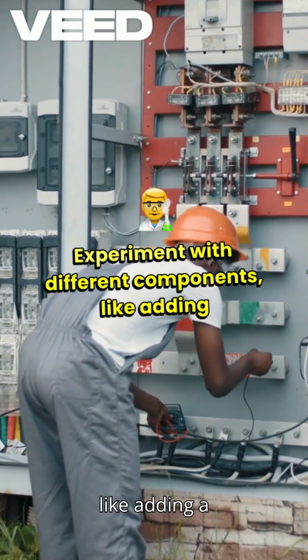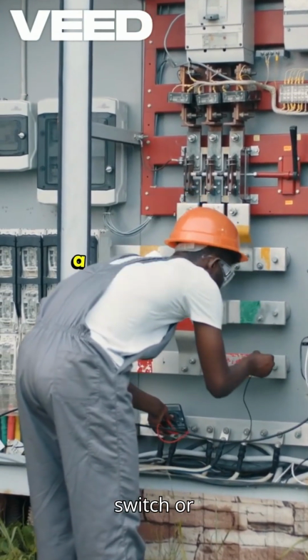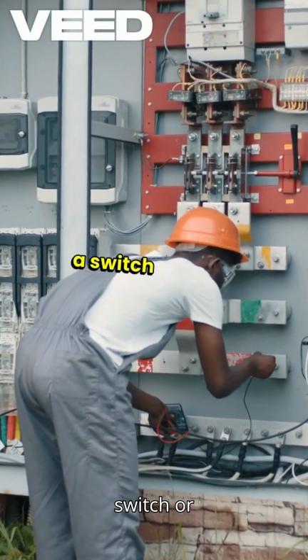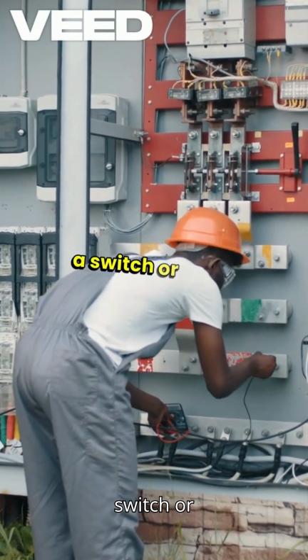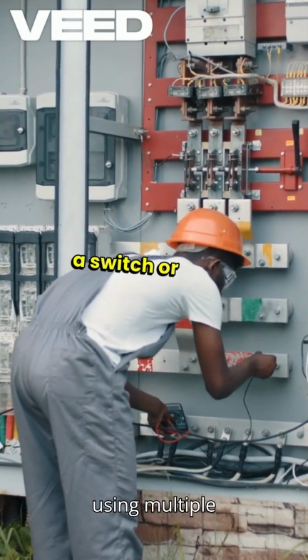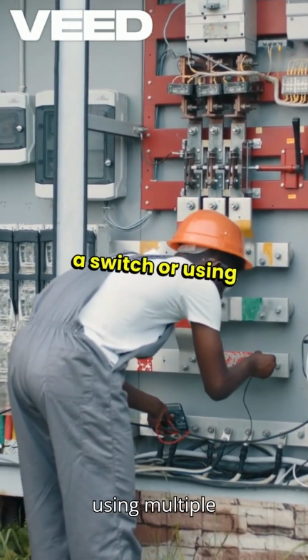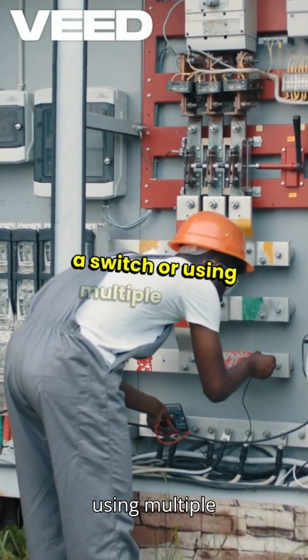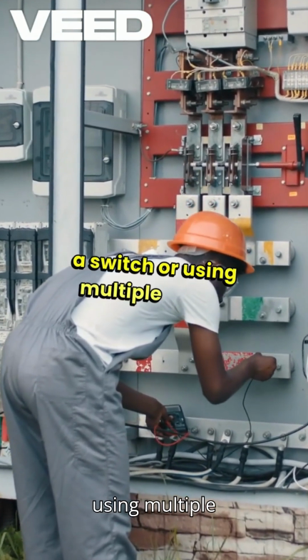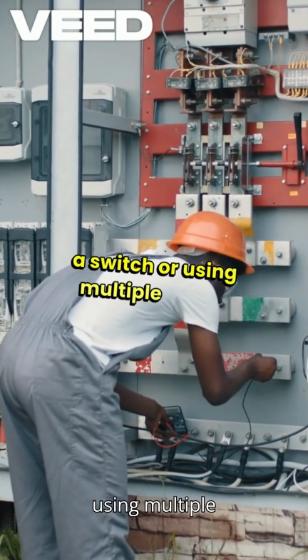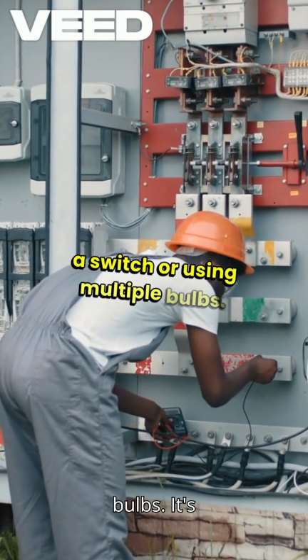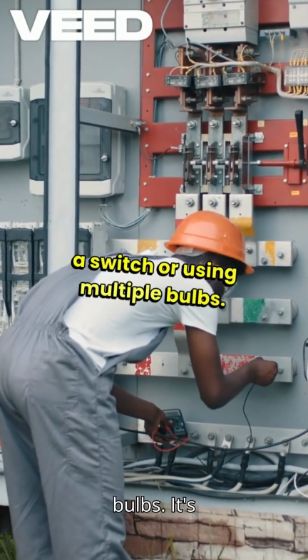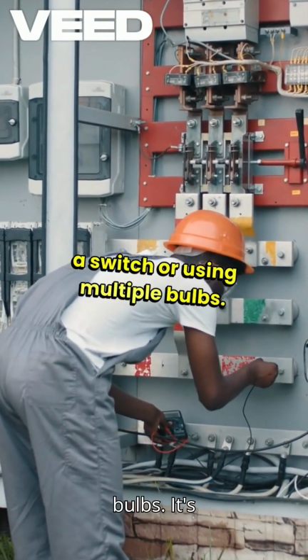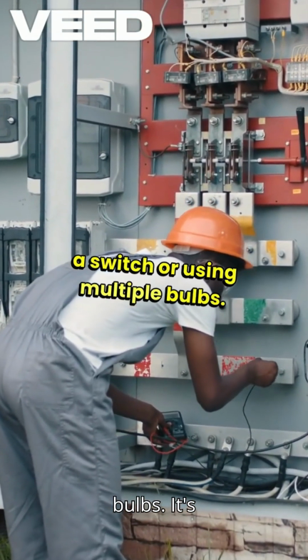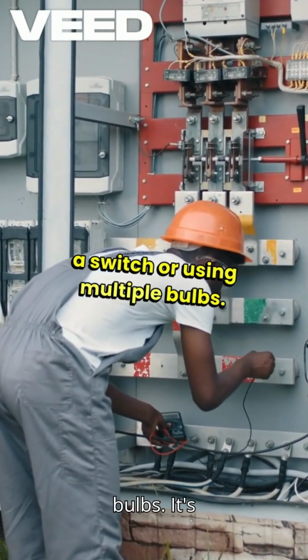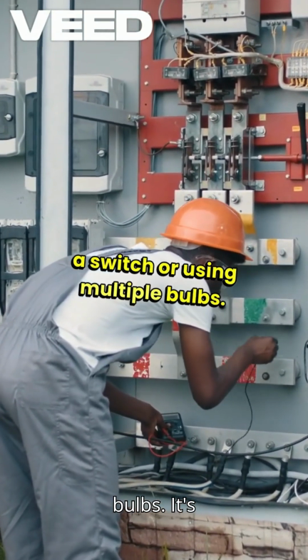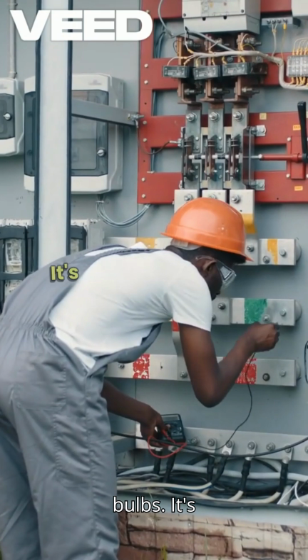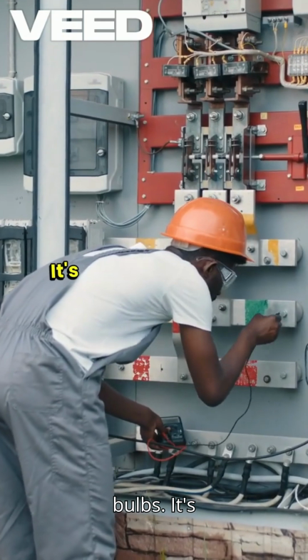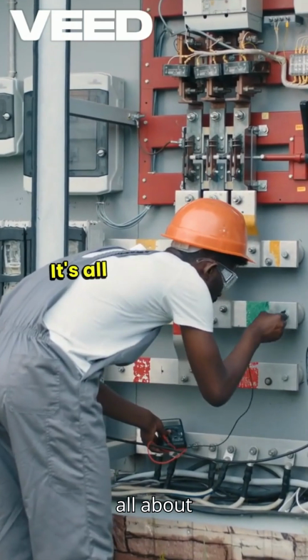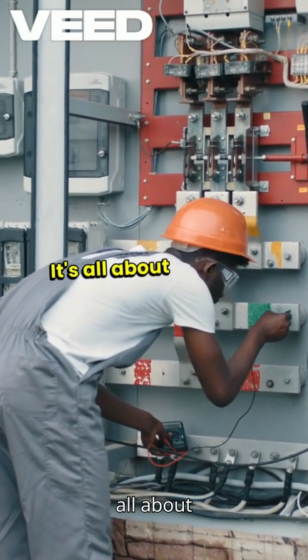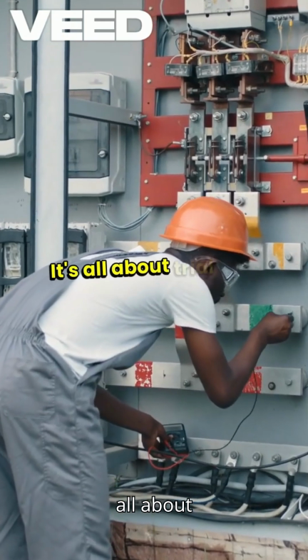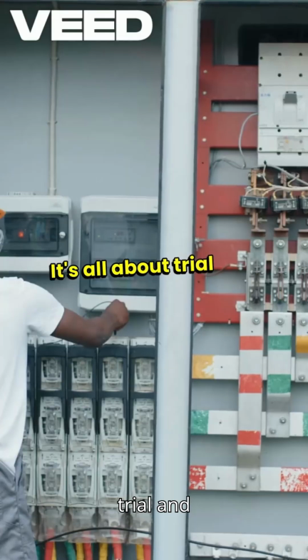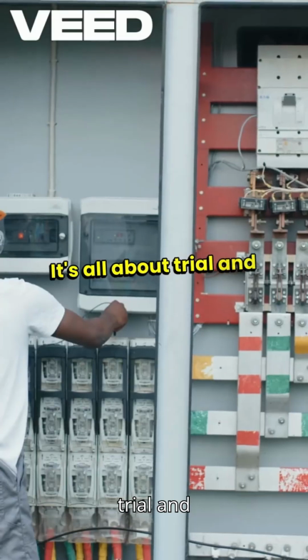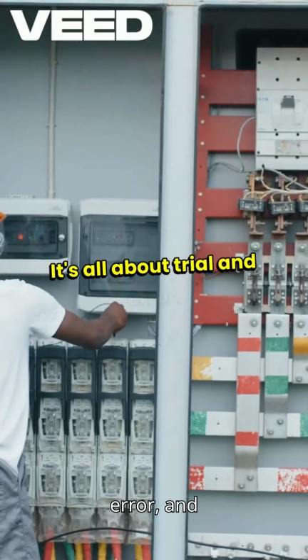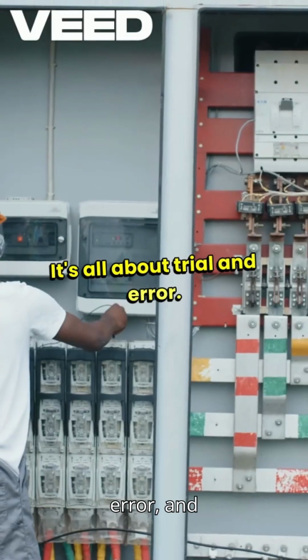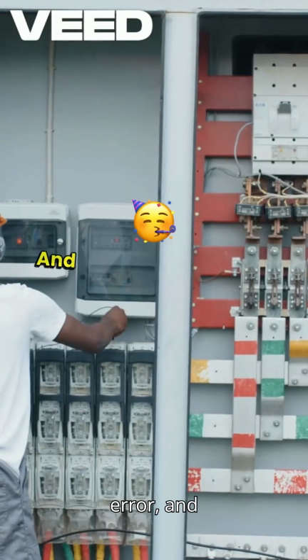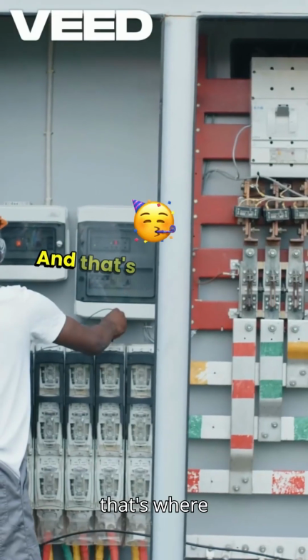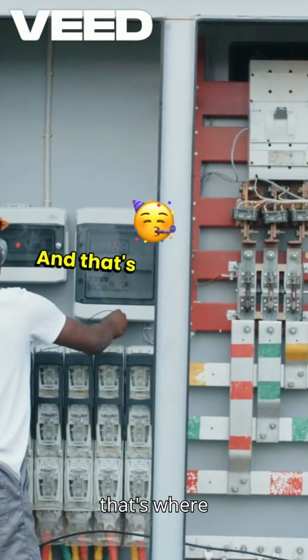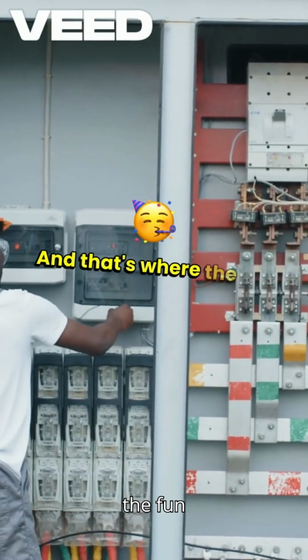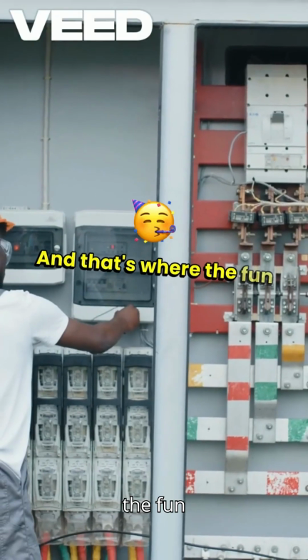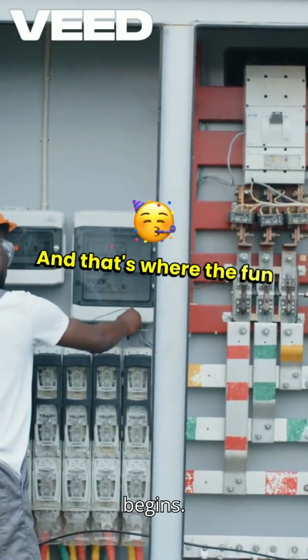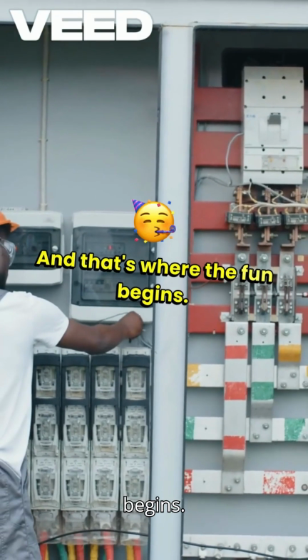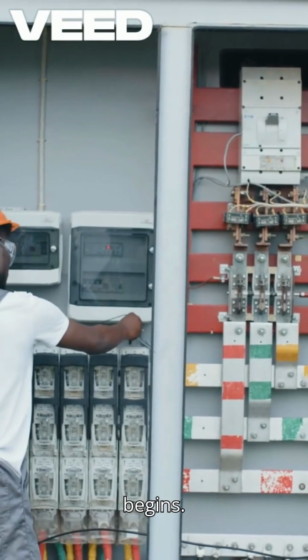adding a switch or using multiple bulbs. It's all about trial and error, and that's where the fun begins.